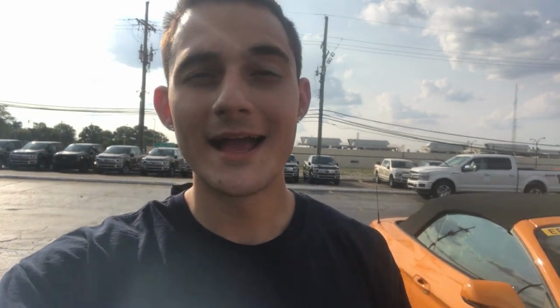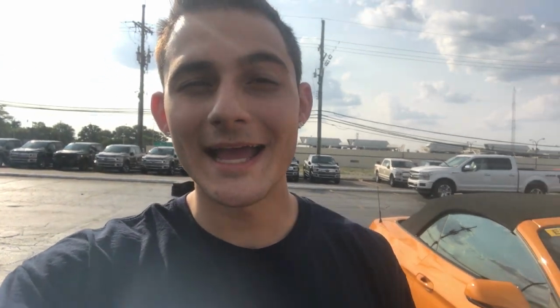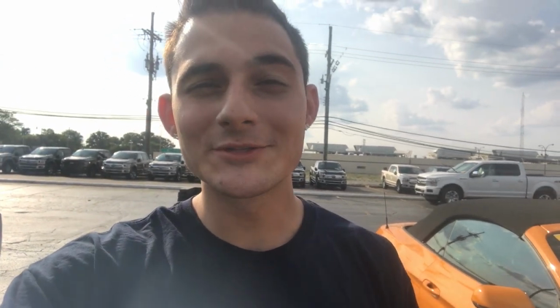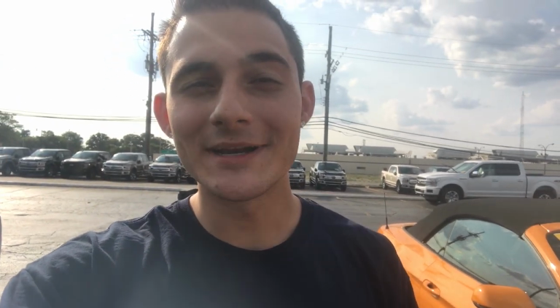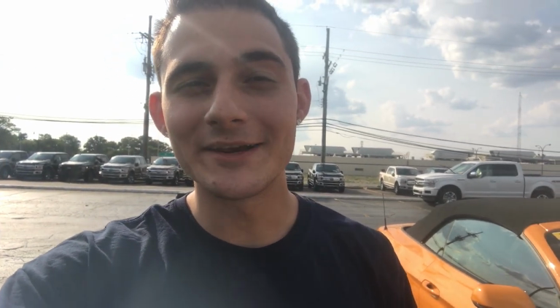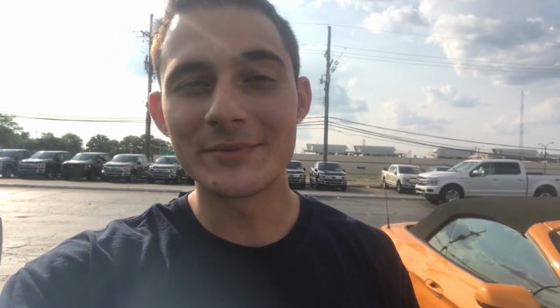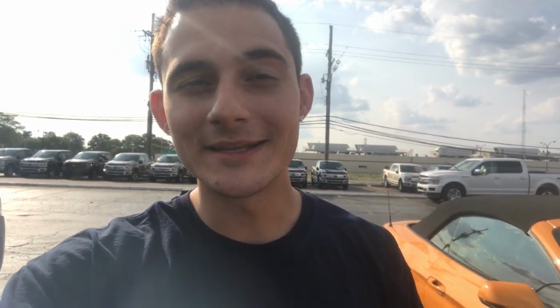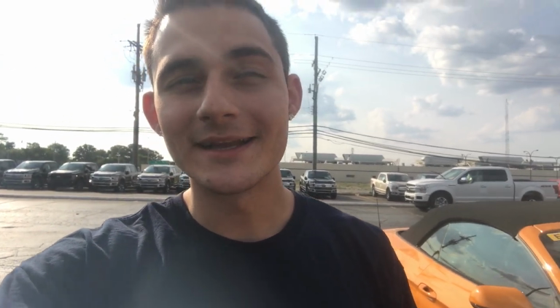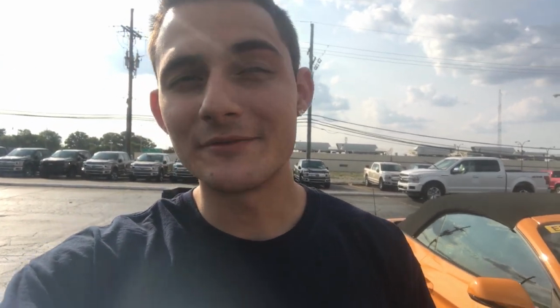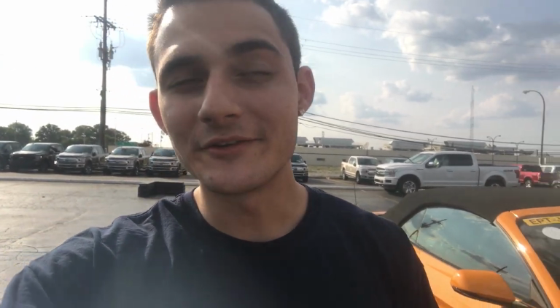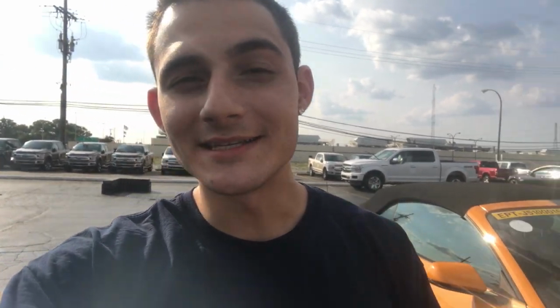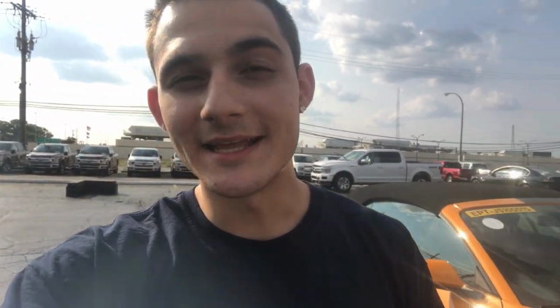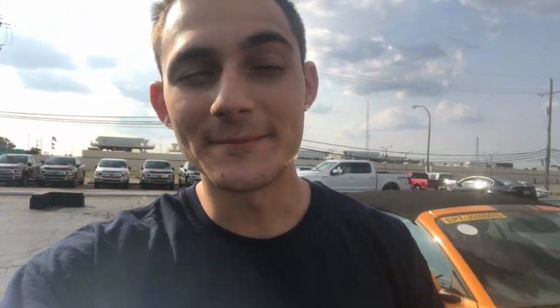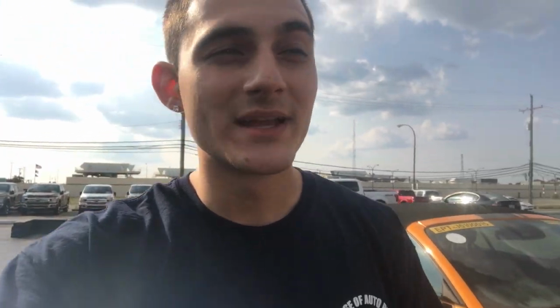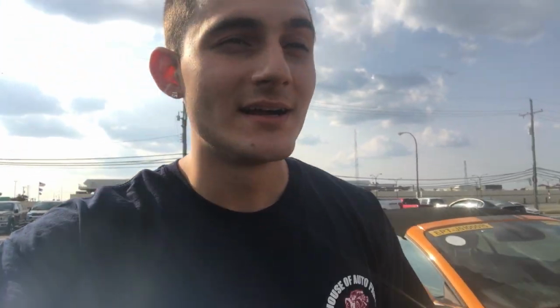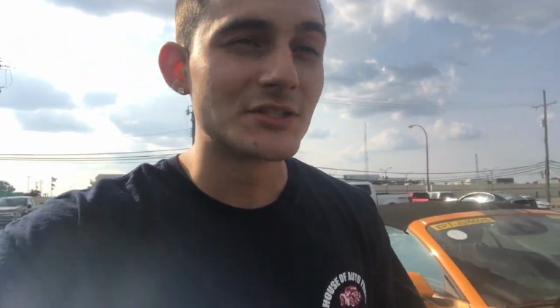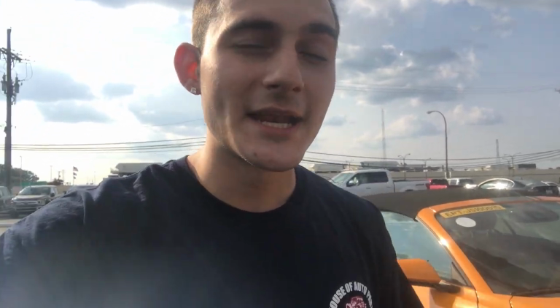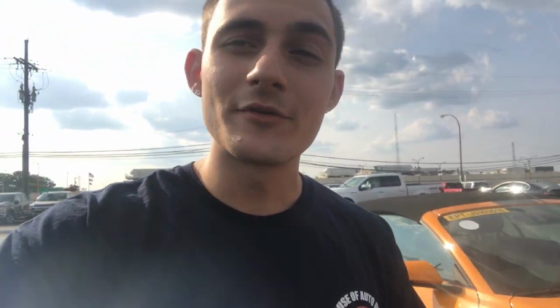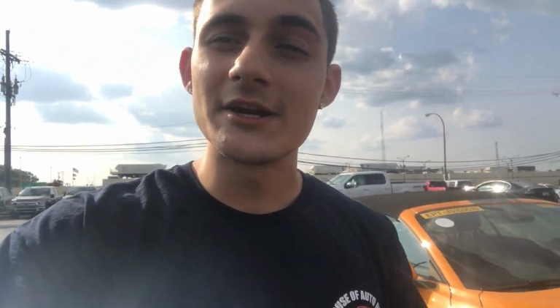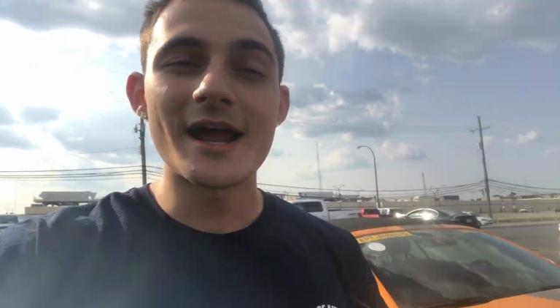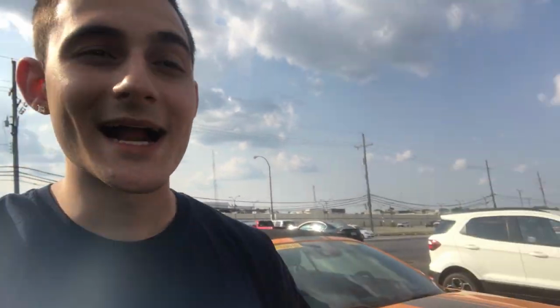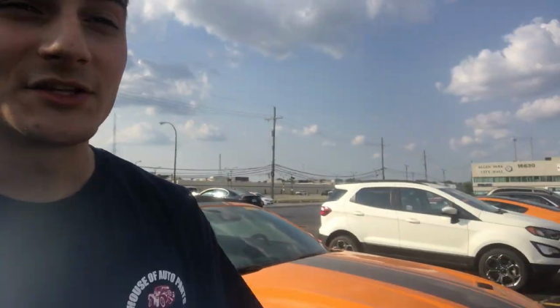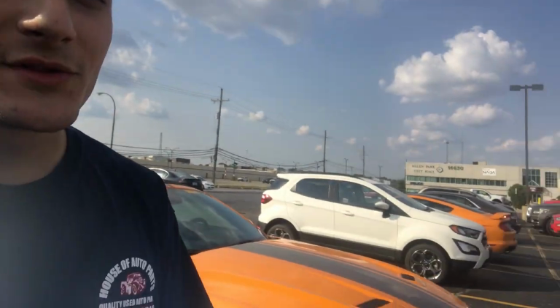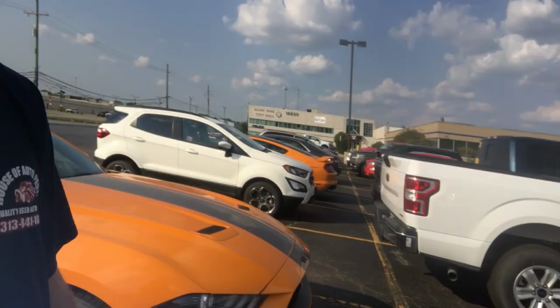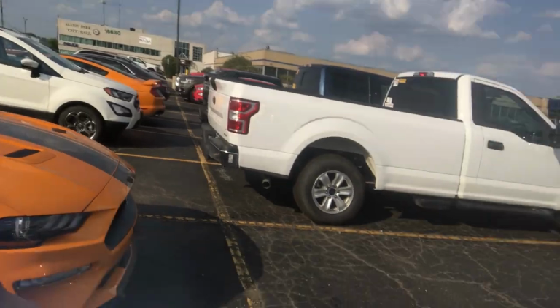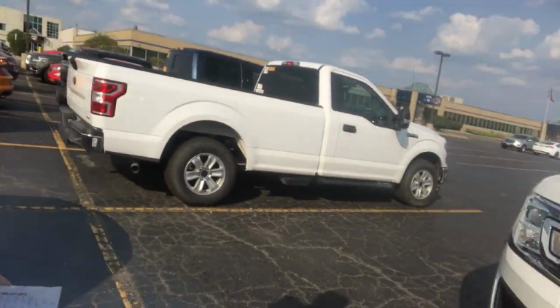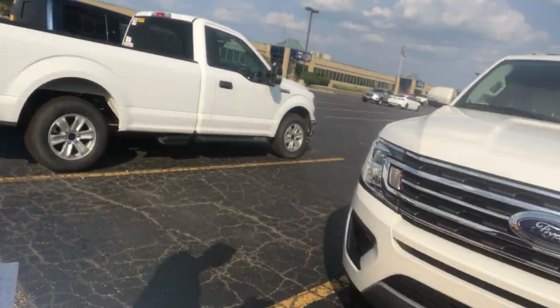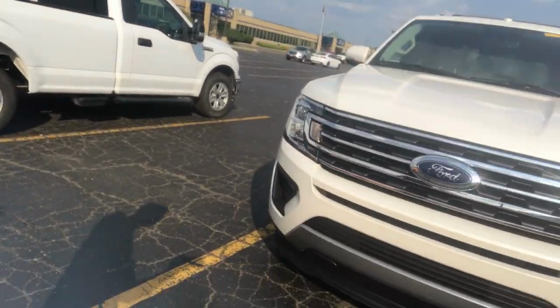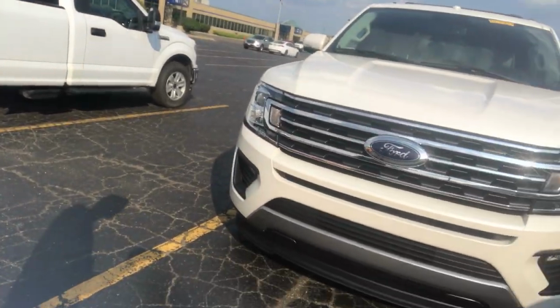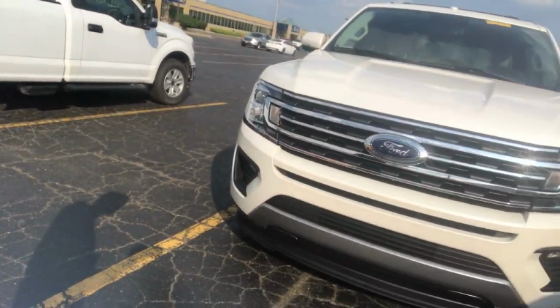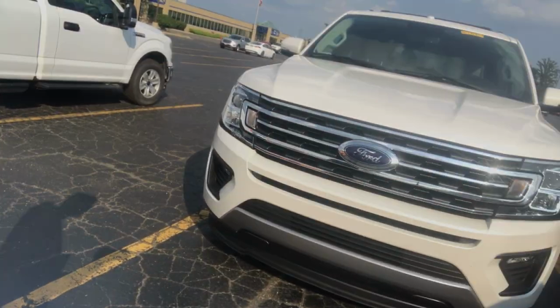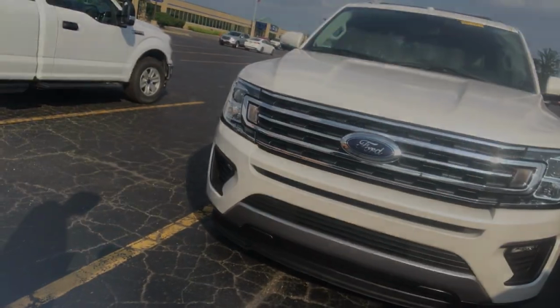Hey, what's going on everybody? I got the 2018 Ford Expedition for you guys today.